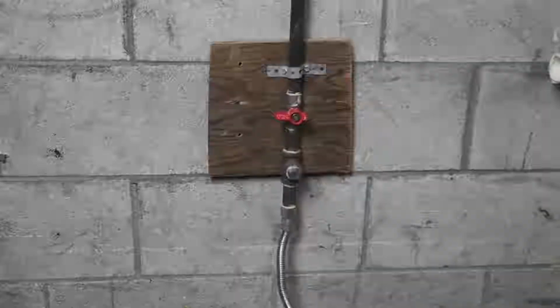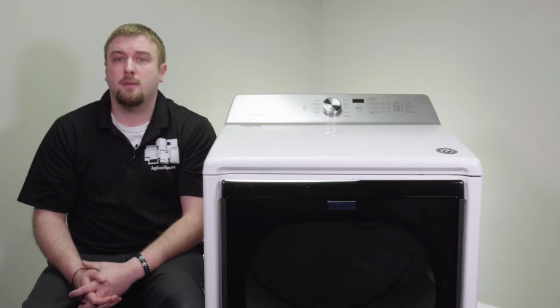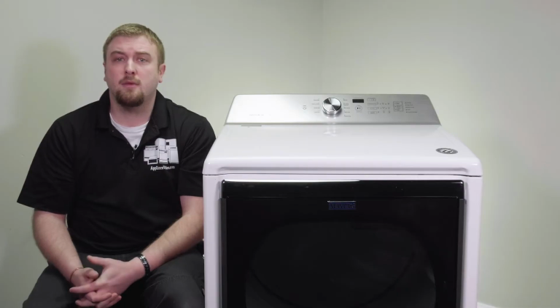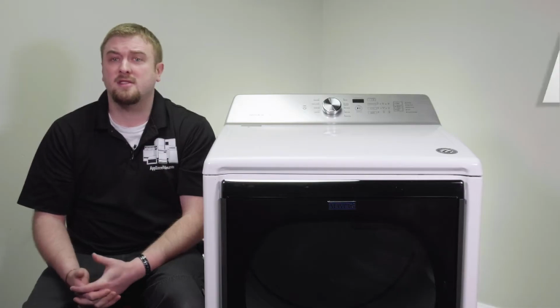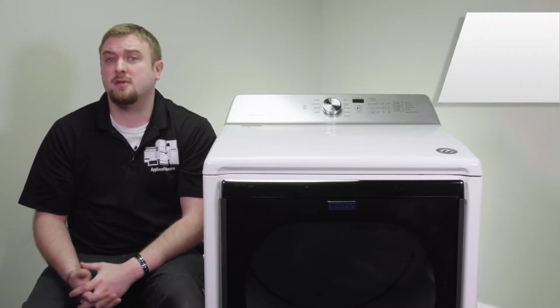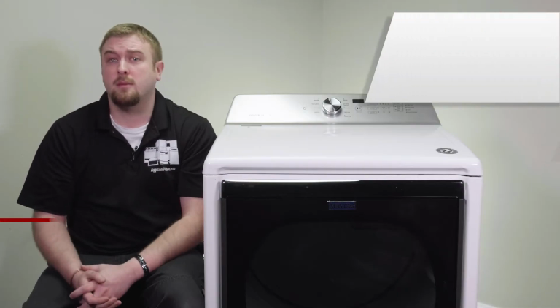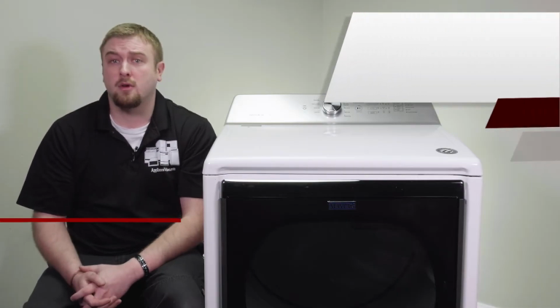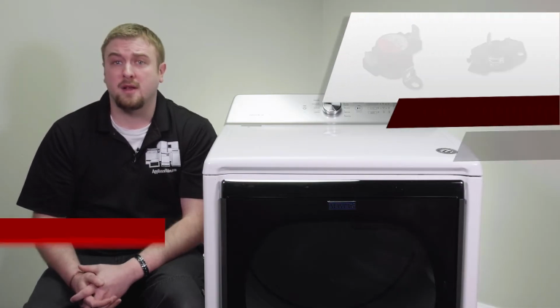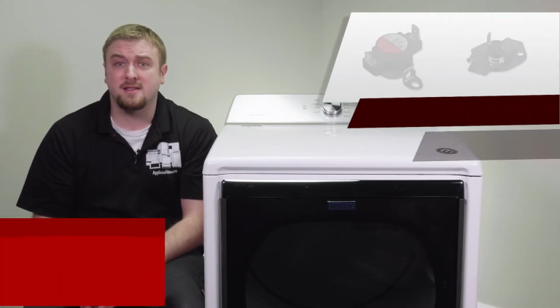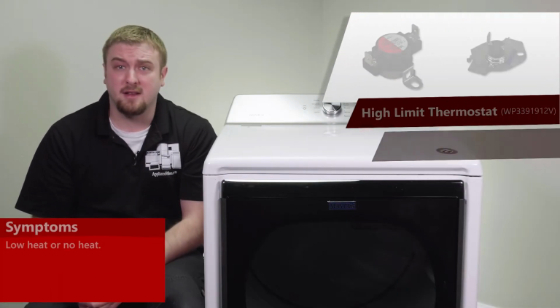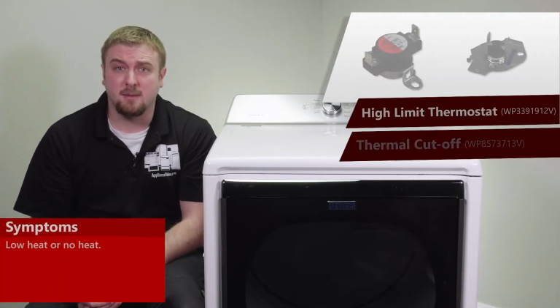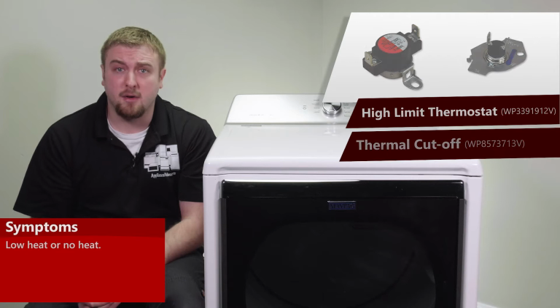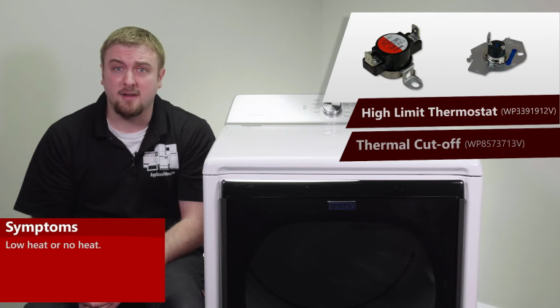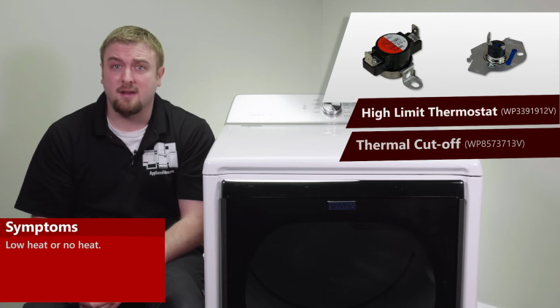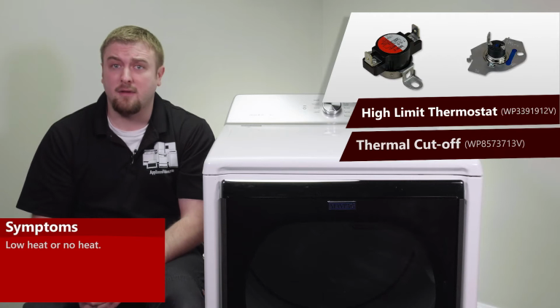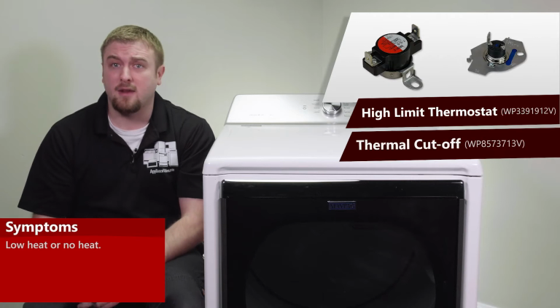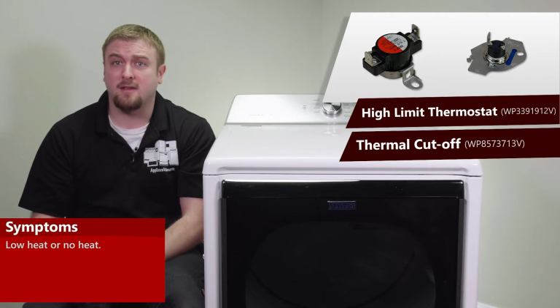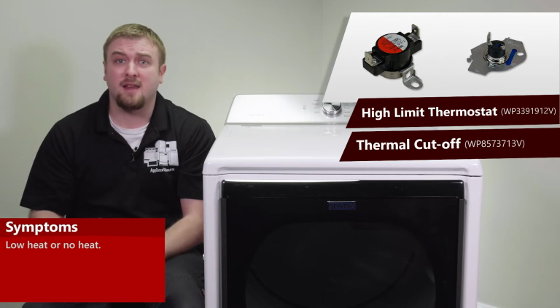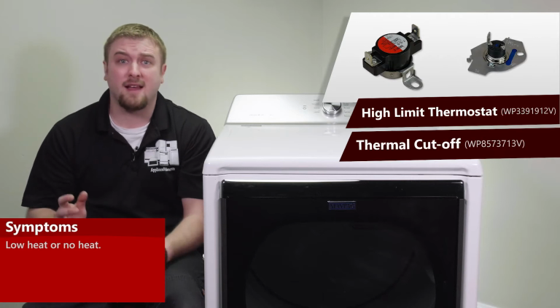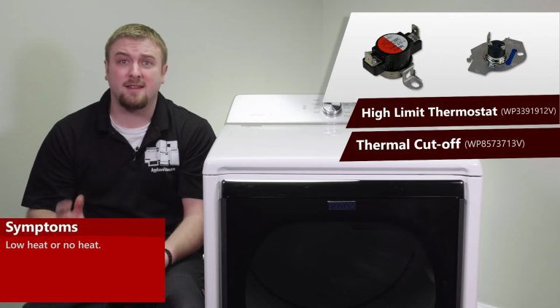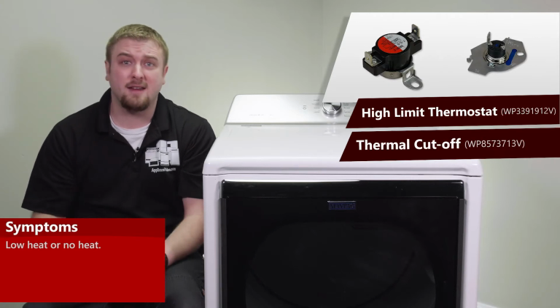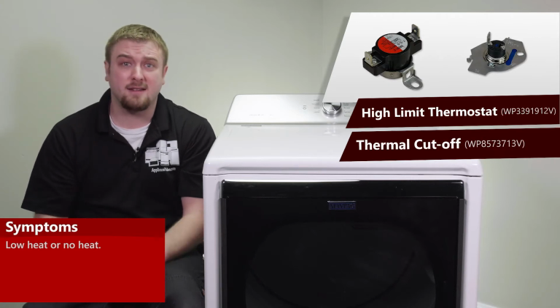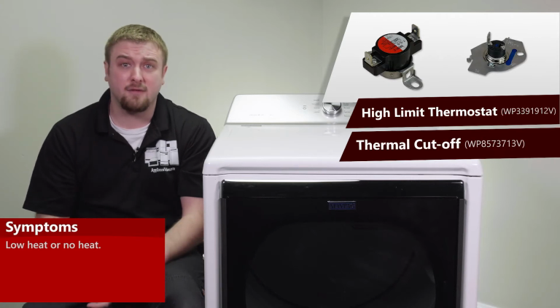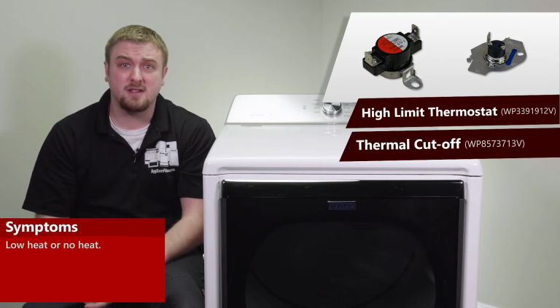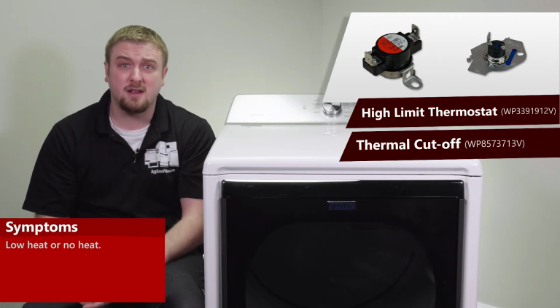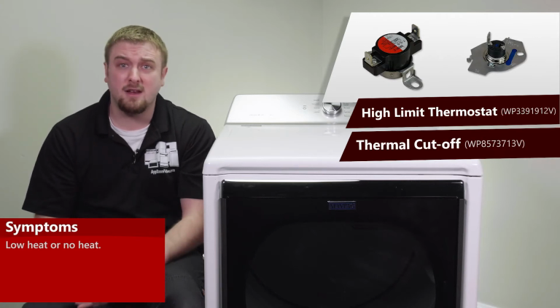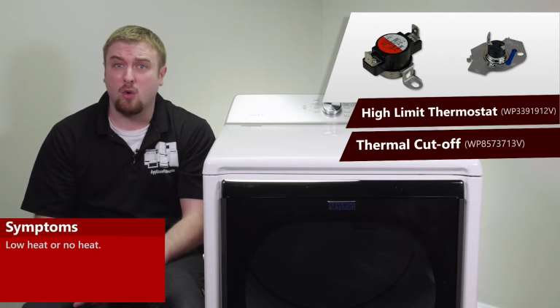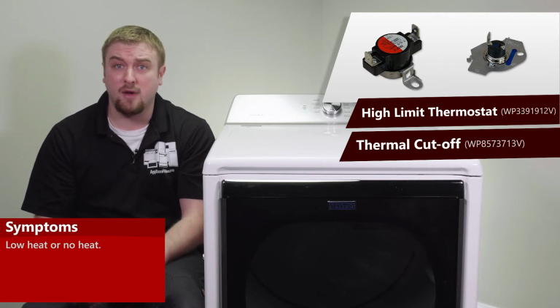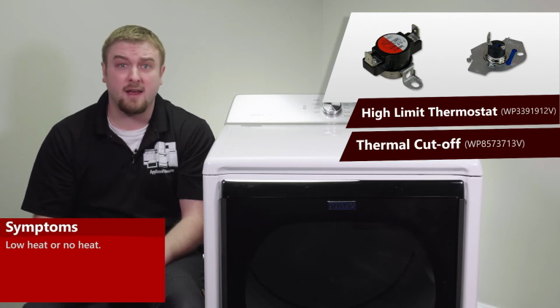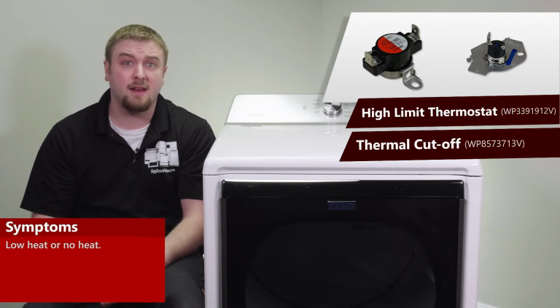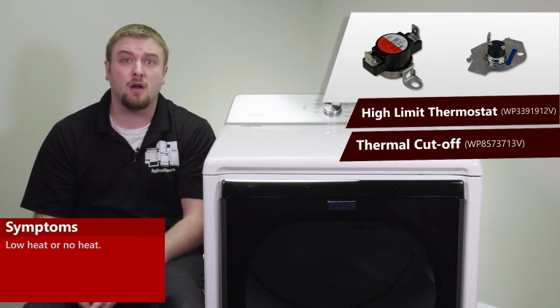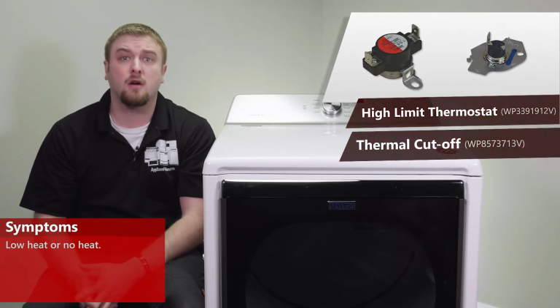The main reasons why you'd be replacing these components is if it is not heating sufficiently or will not heat at all.